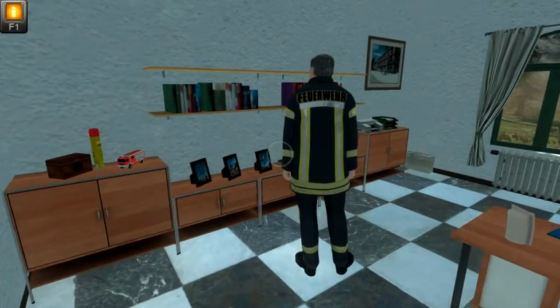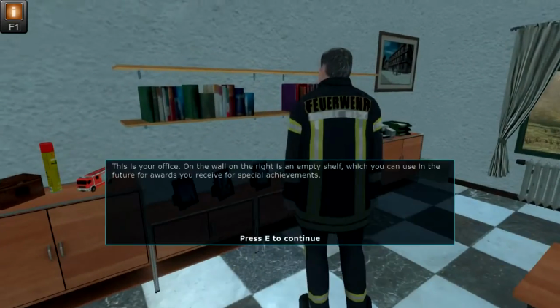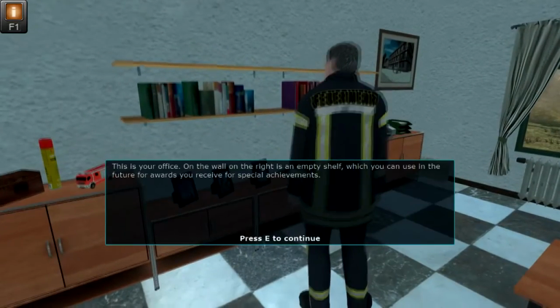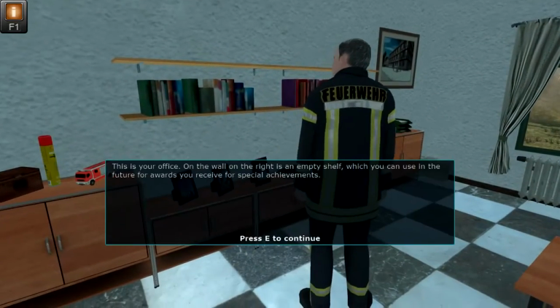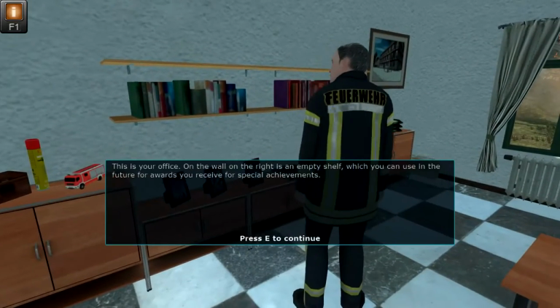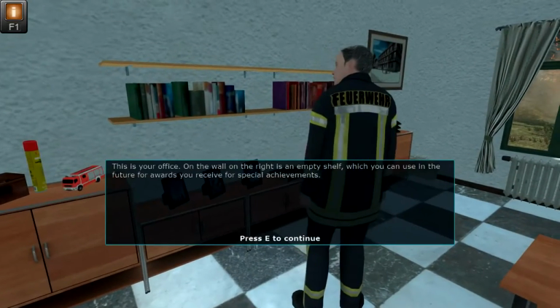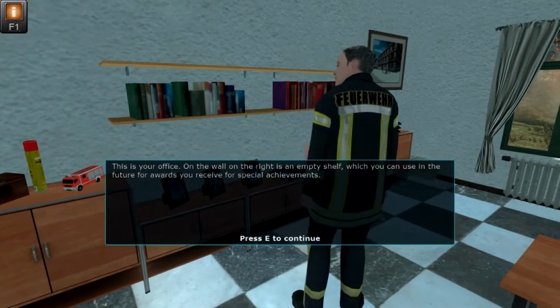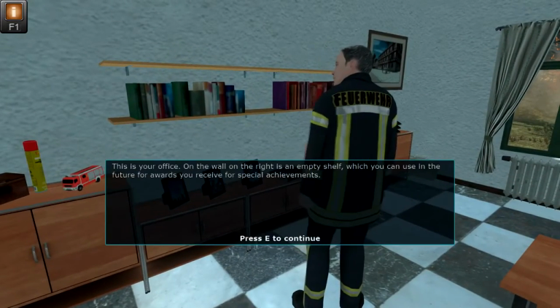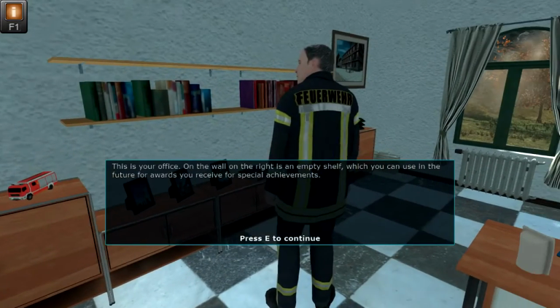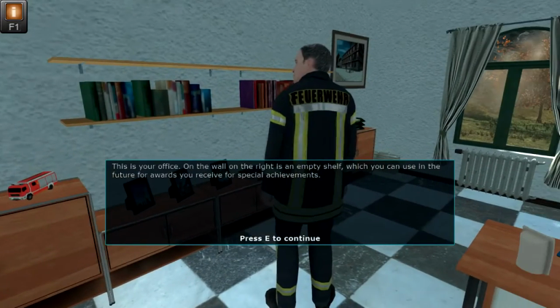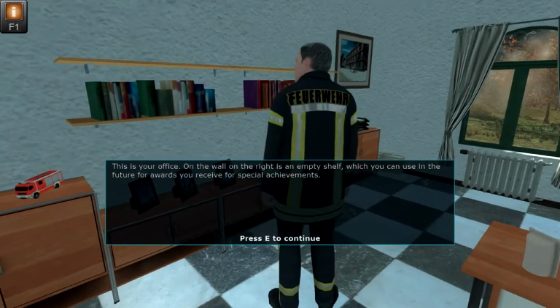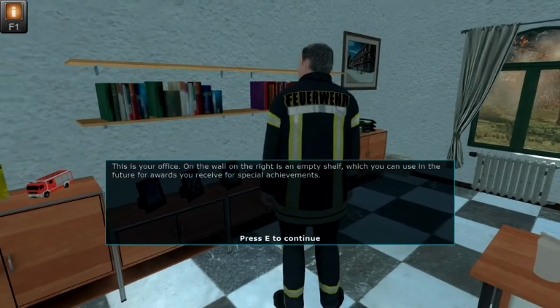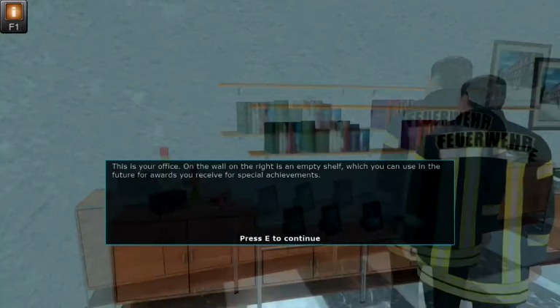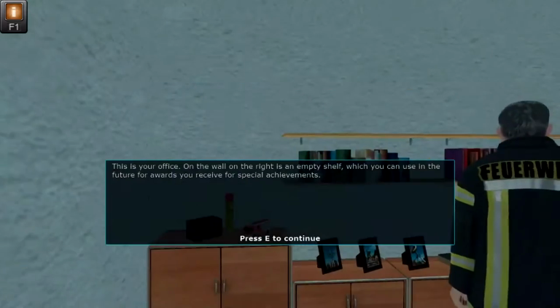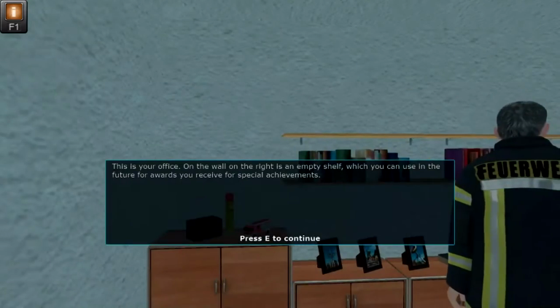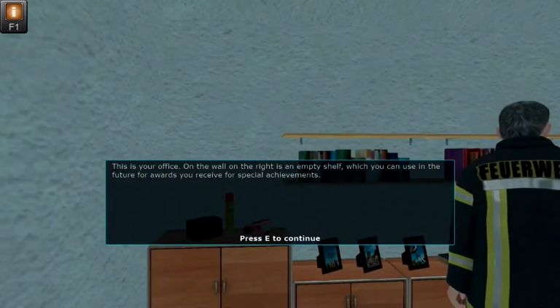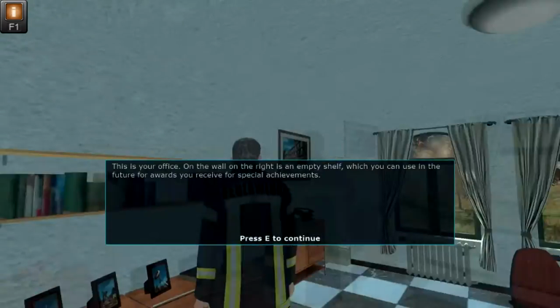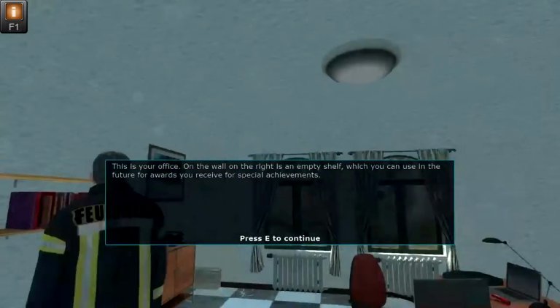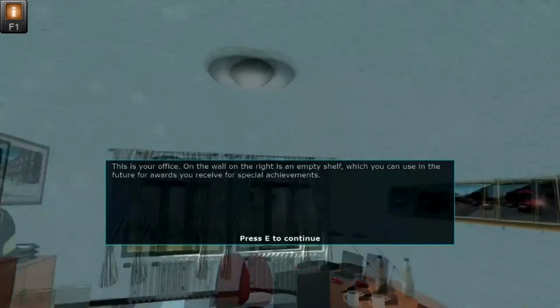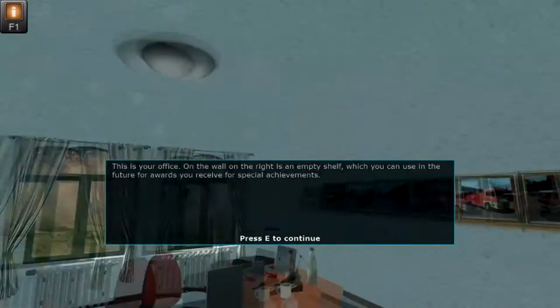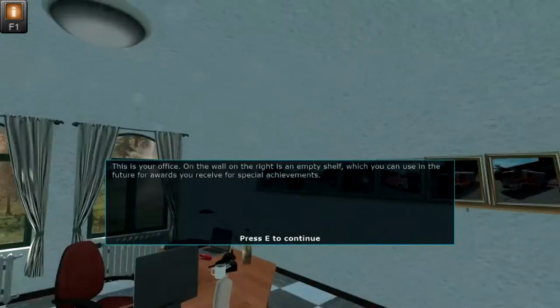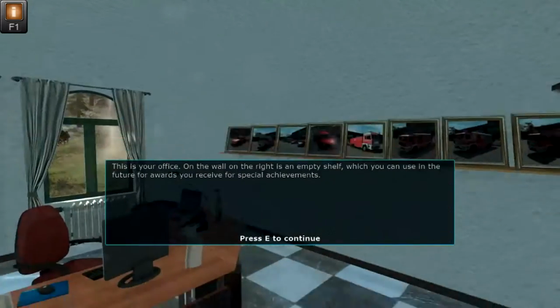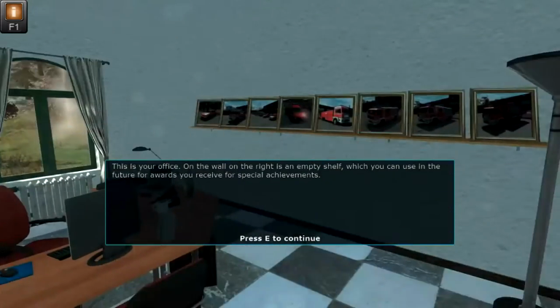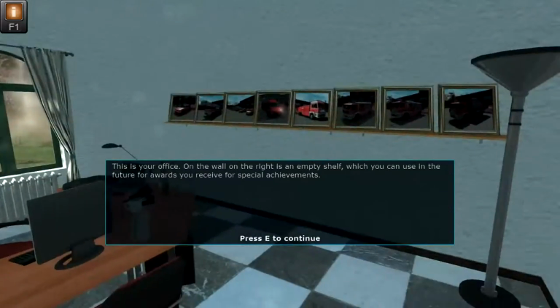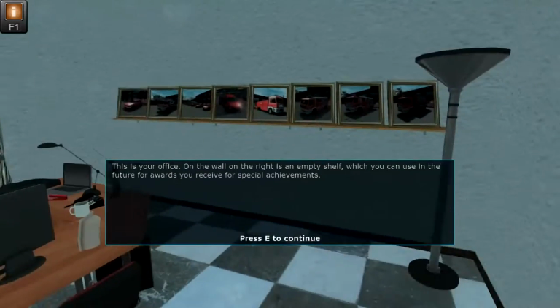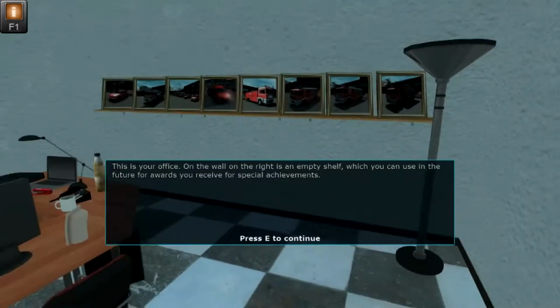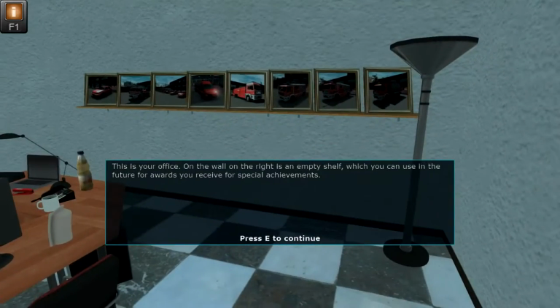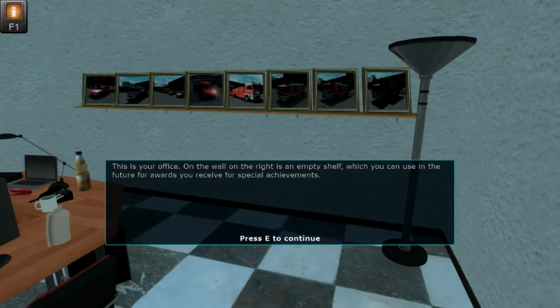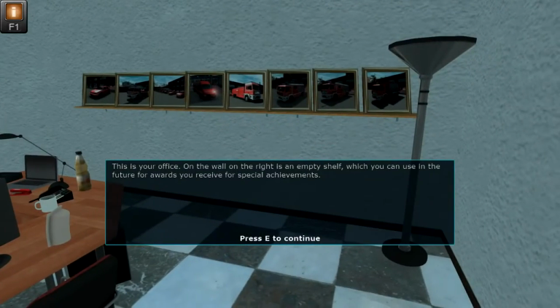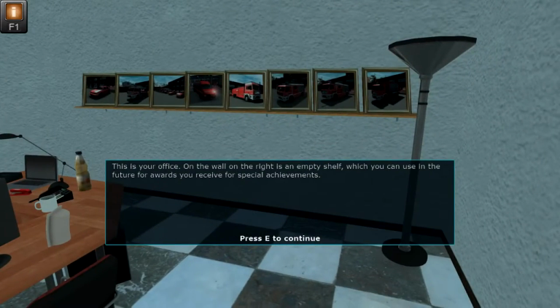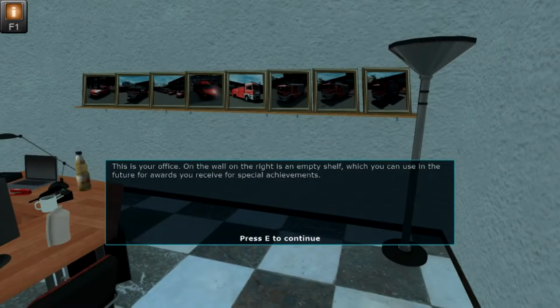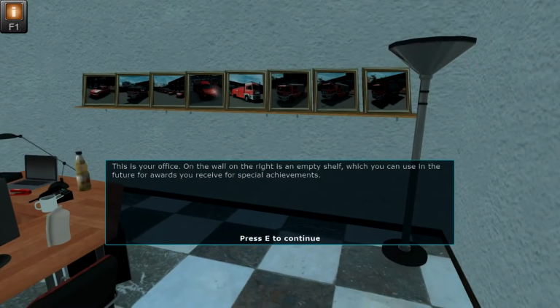This is your office. On the wall on the right is an empty shelf which you can use in the future for awards you receive for special achievements.